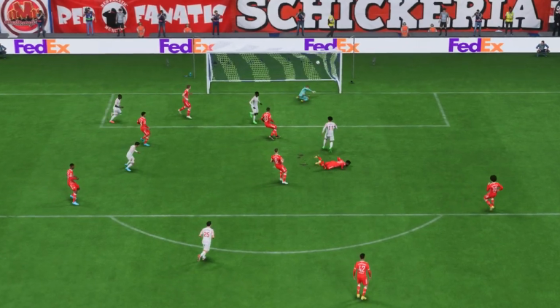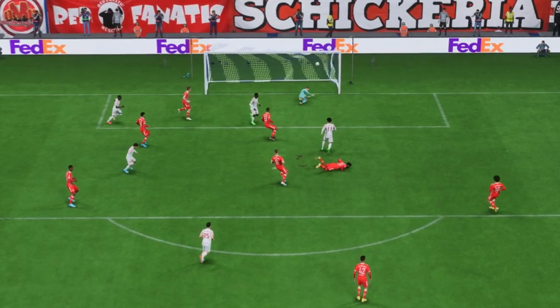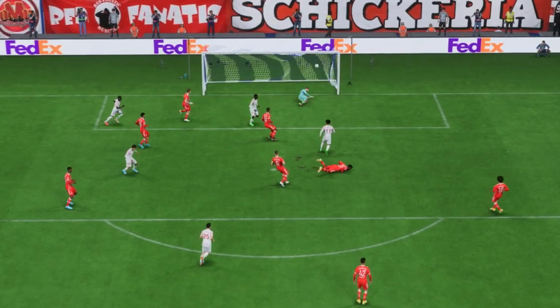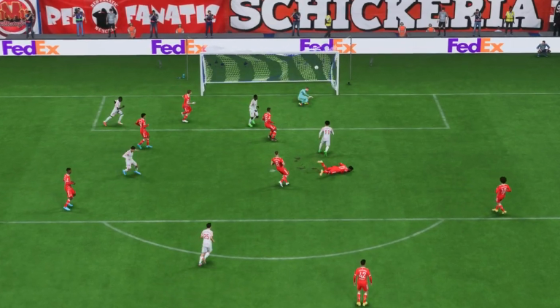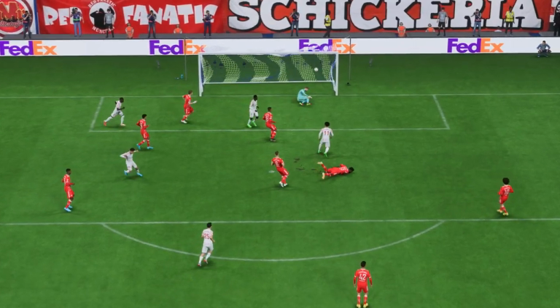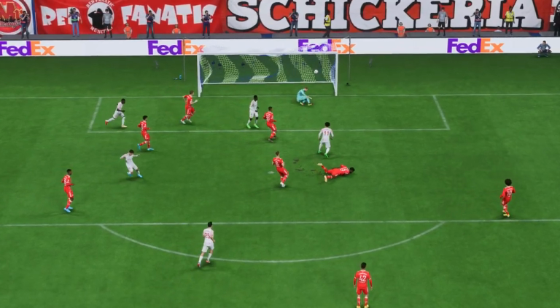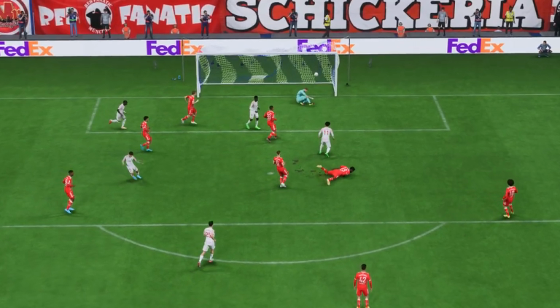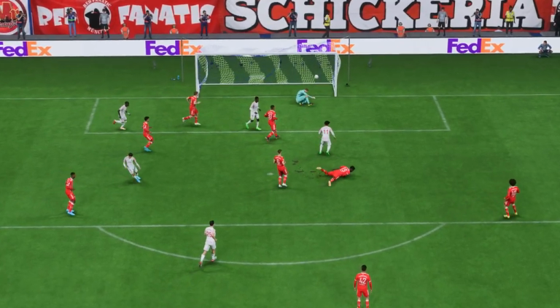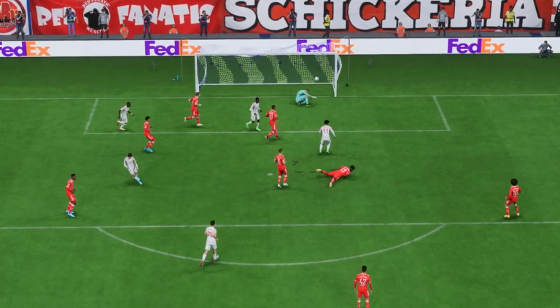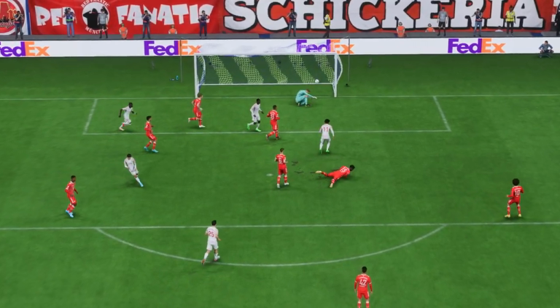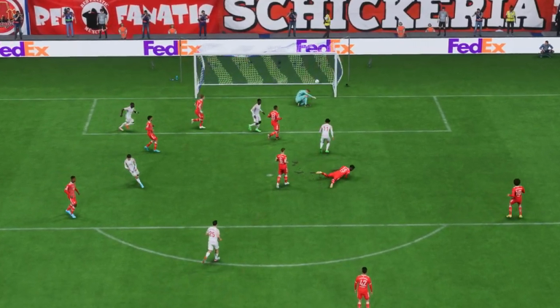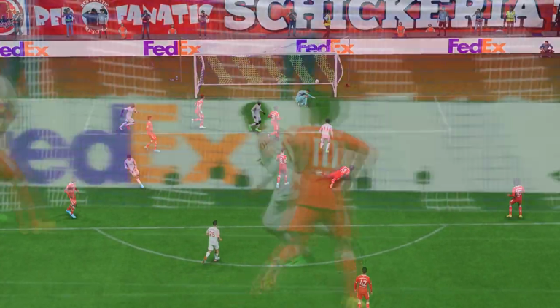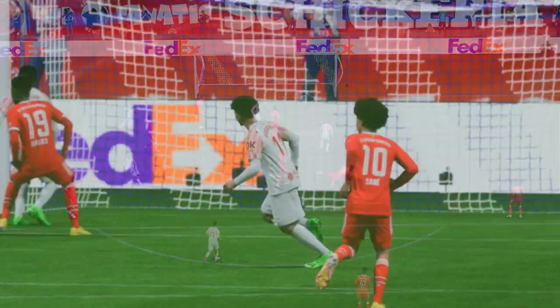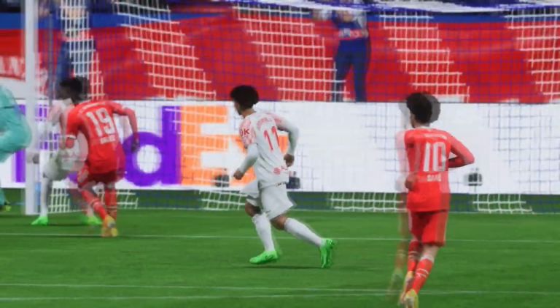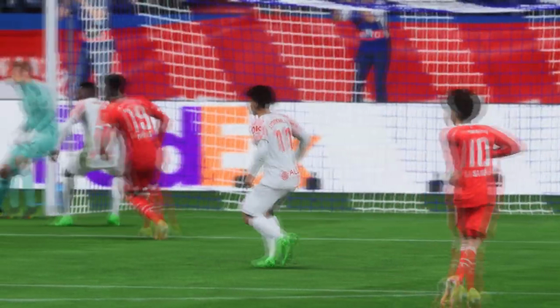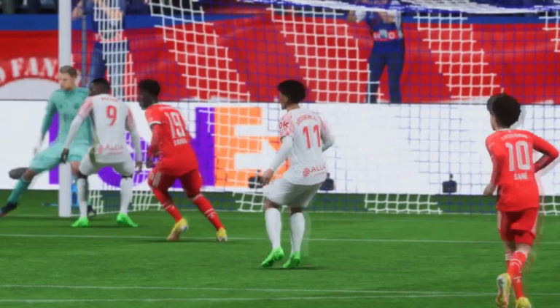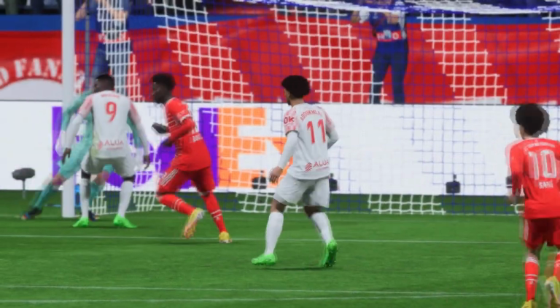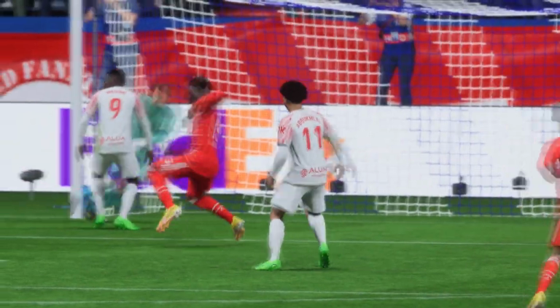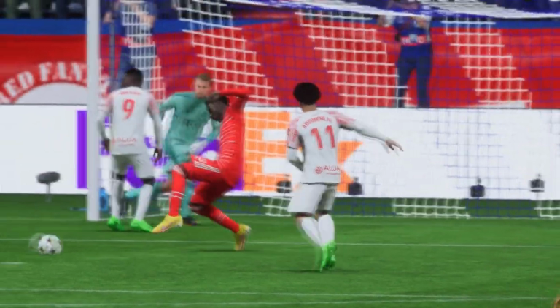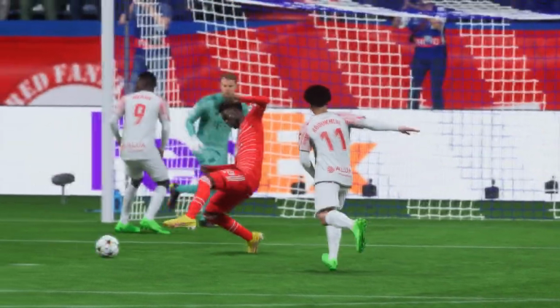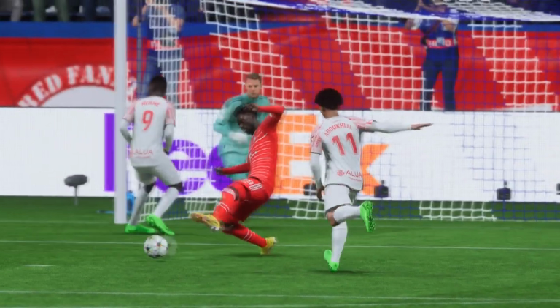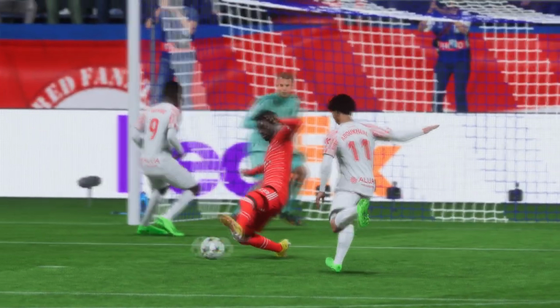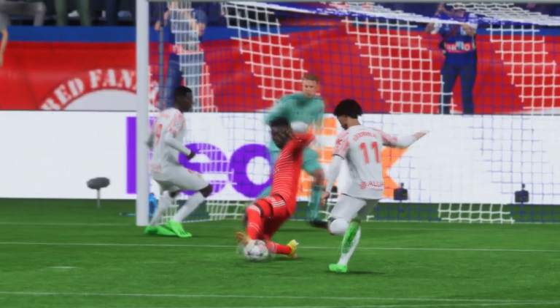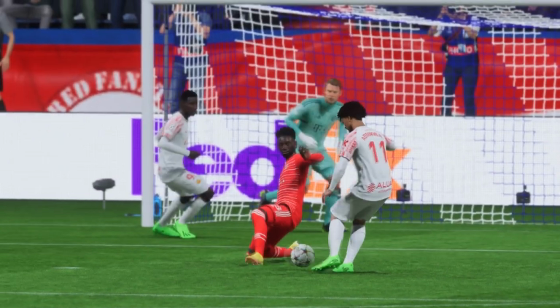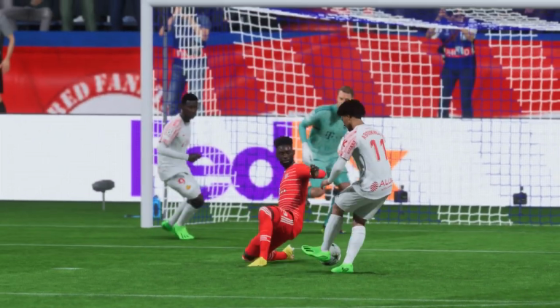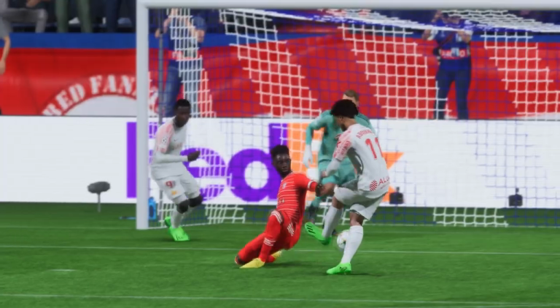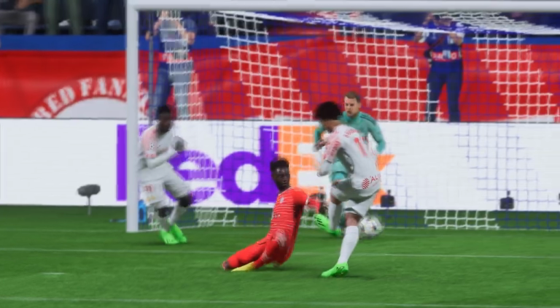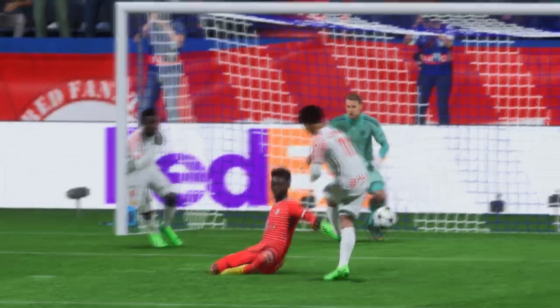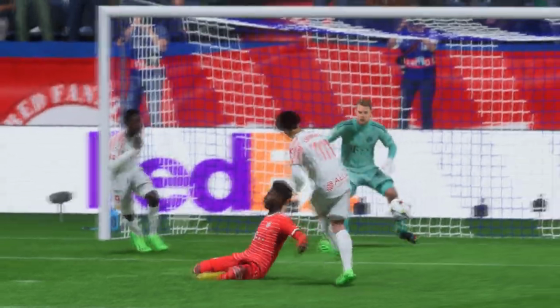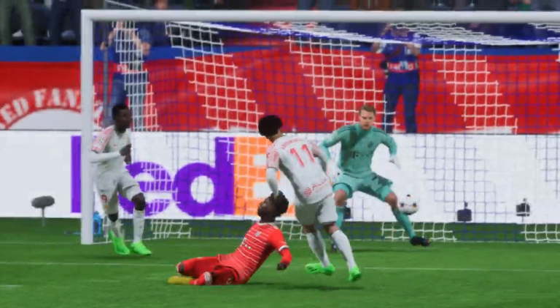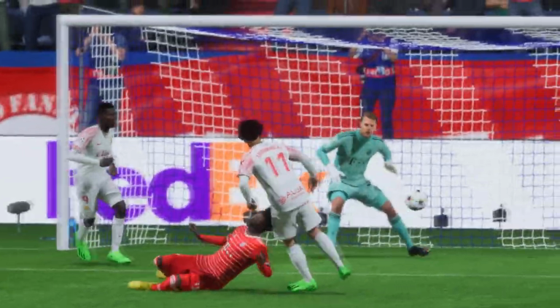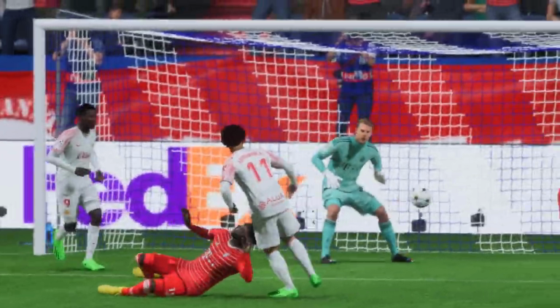As you can see, his movement is really good, which then makes the finish look easy. That's a decent goal, that's for sure.